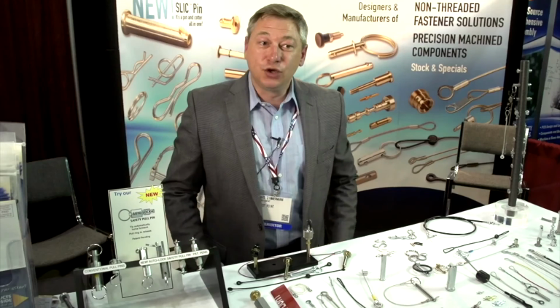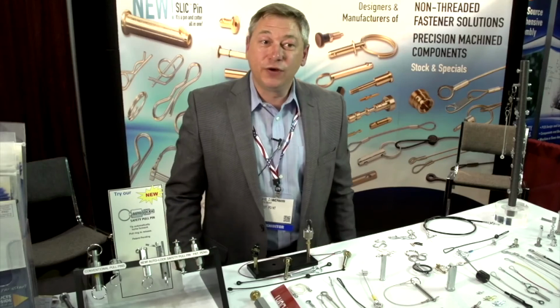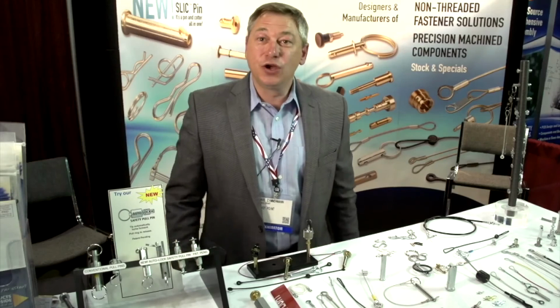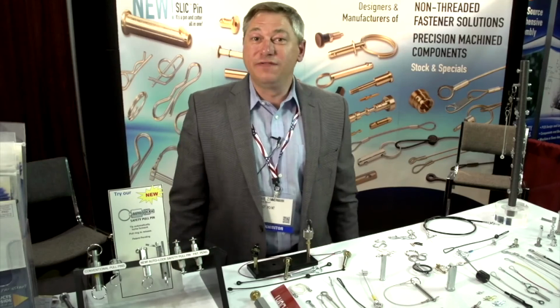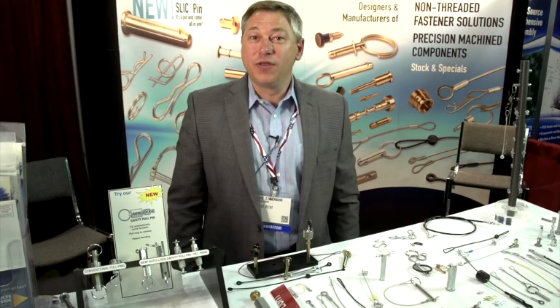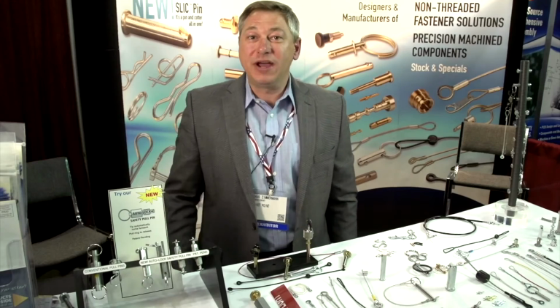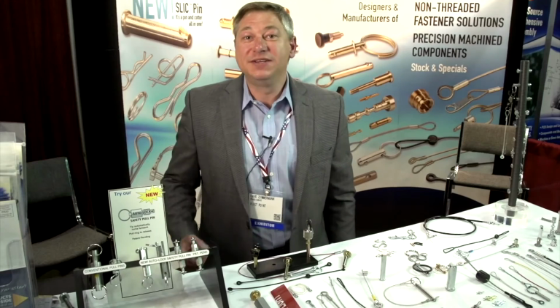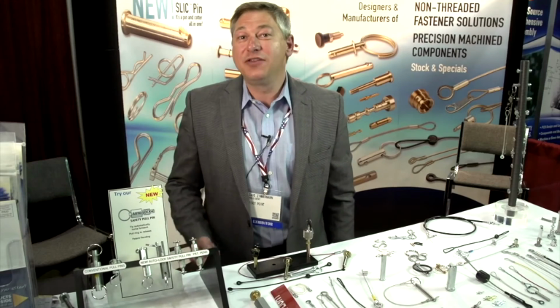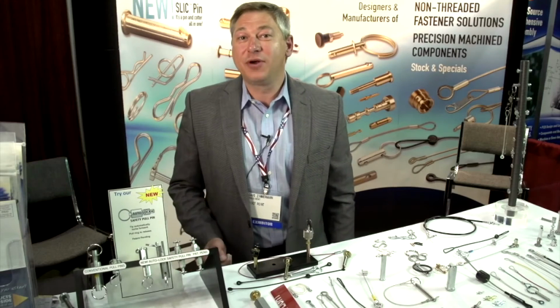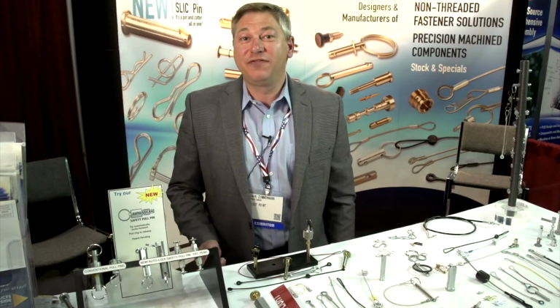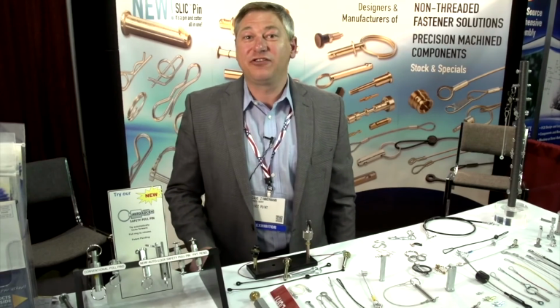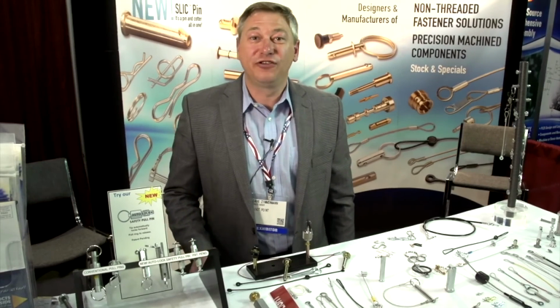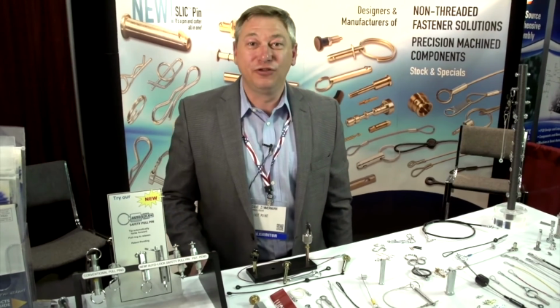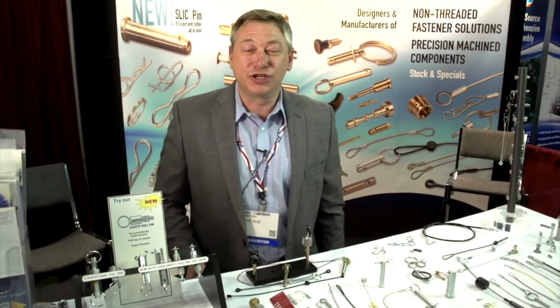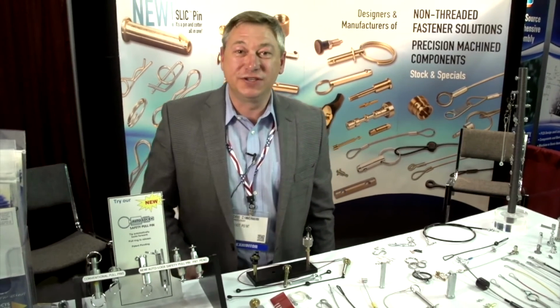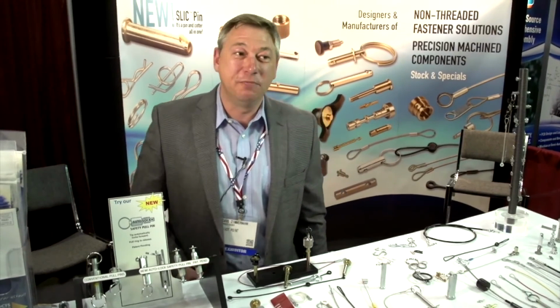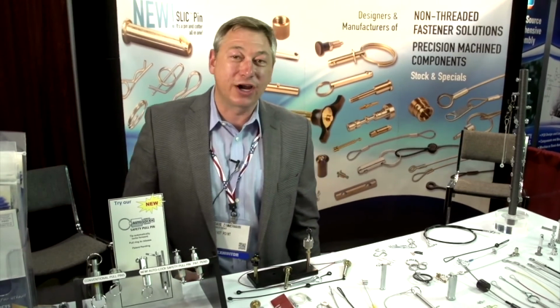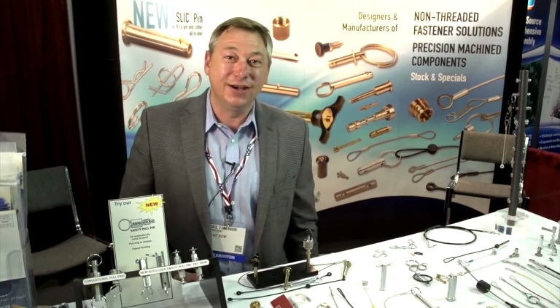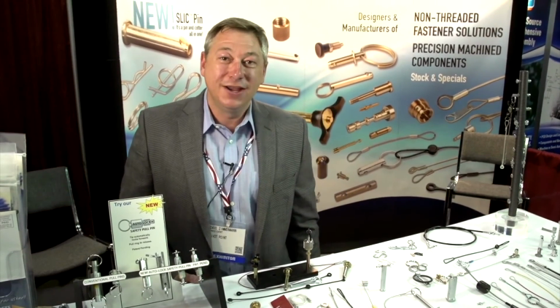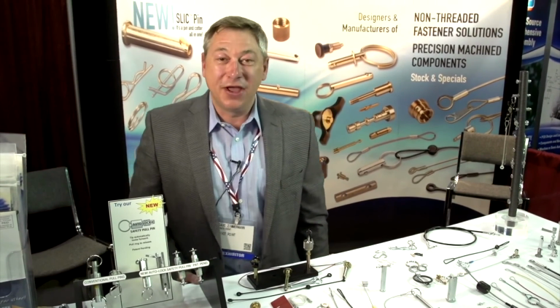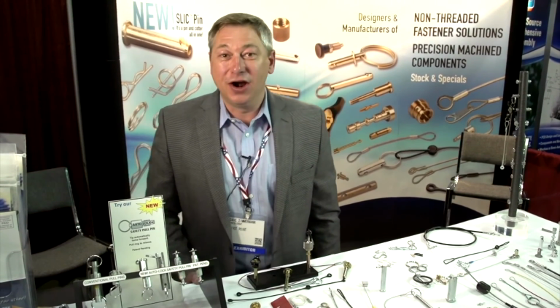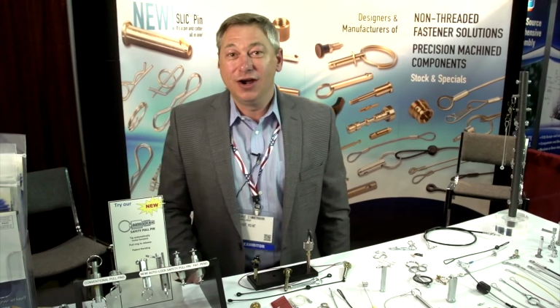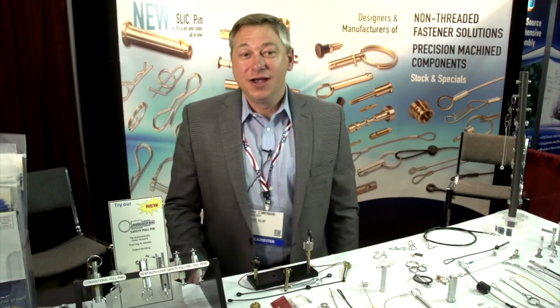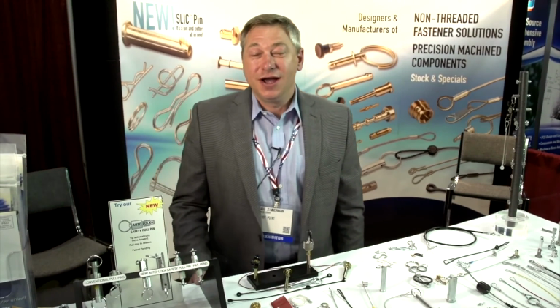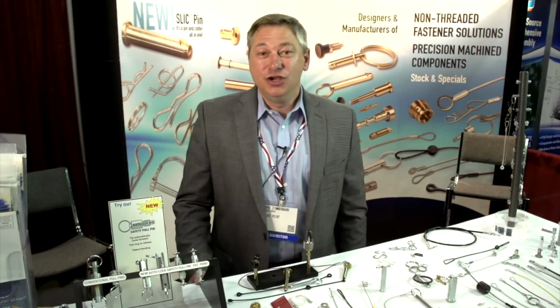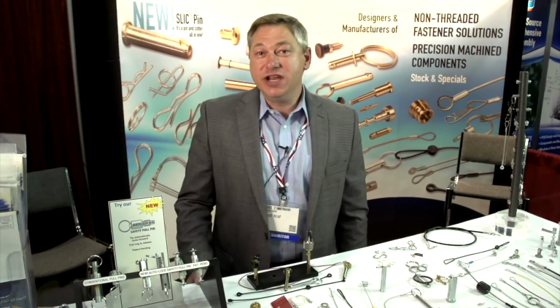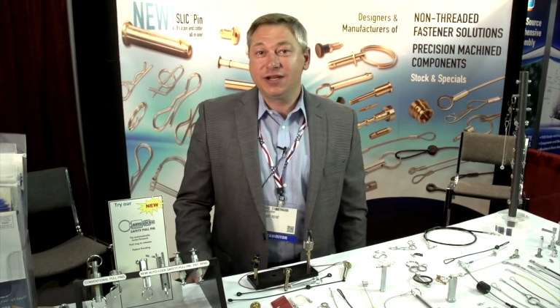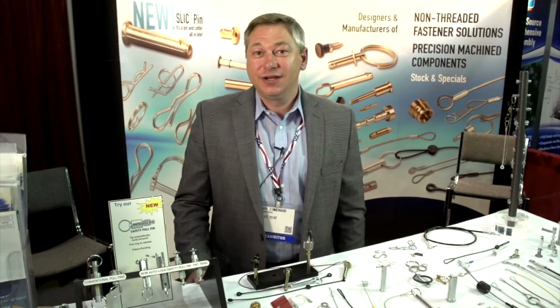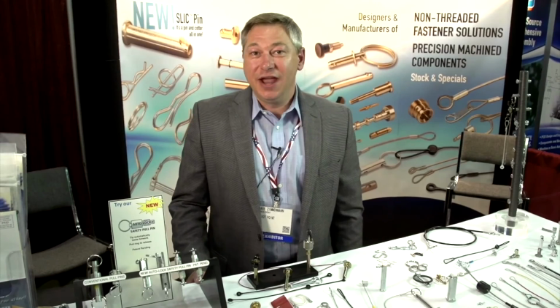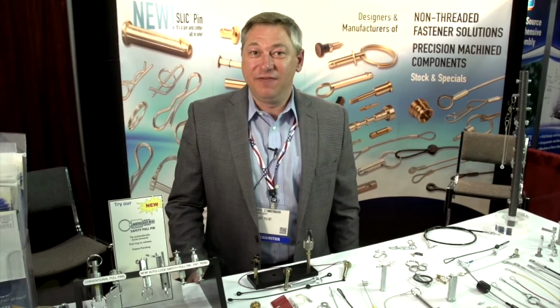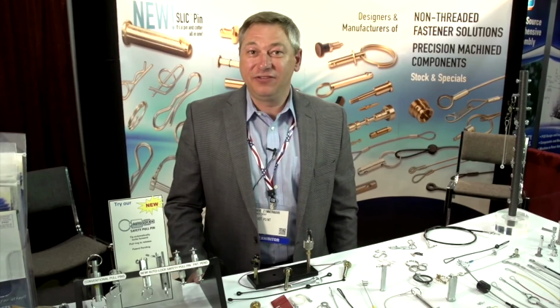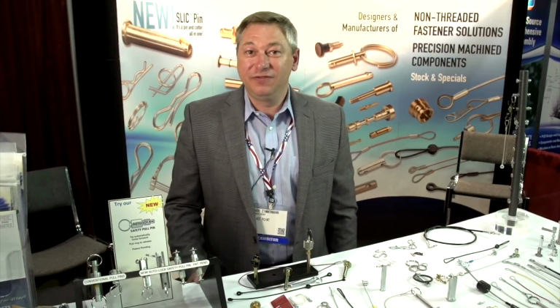So if you're looking for the best non-threaded fastener solutions in the market that are unique and inventive, look to Pivot Point Incorporated.